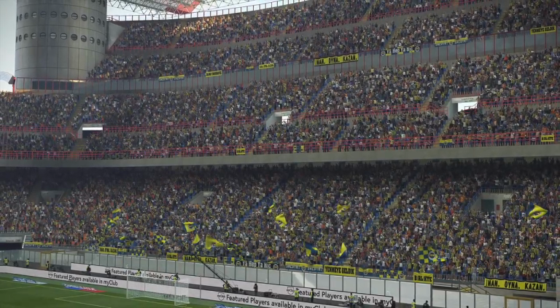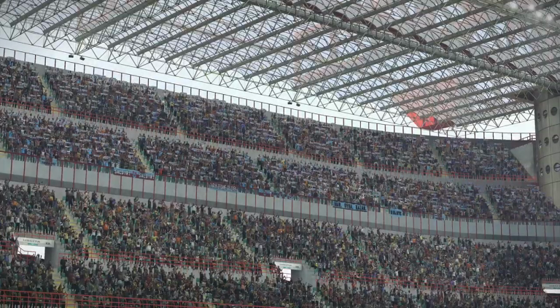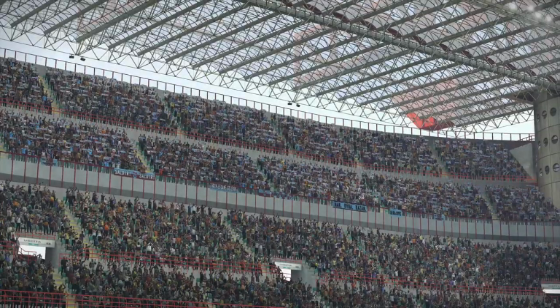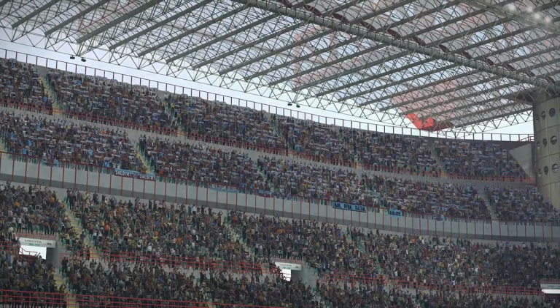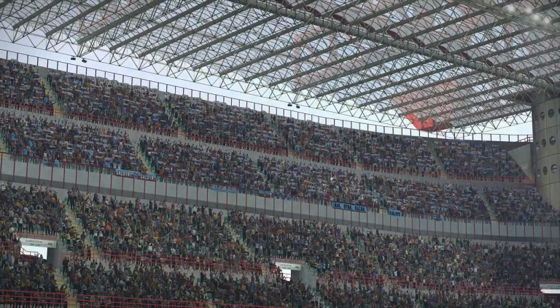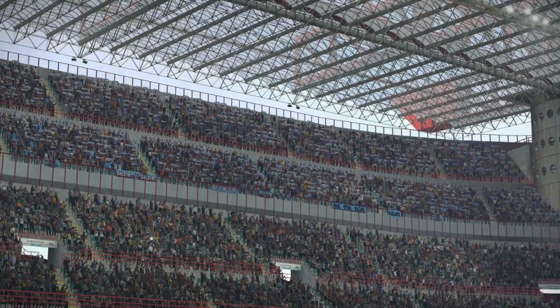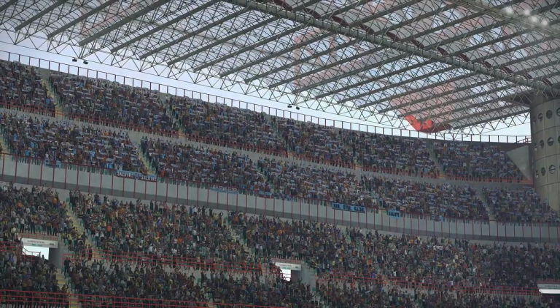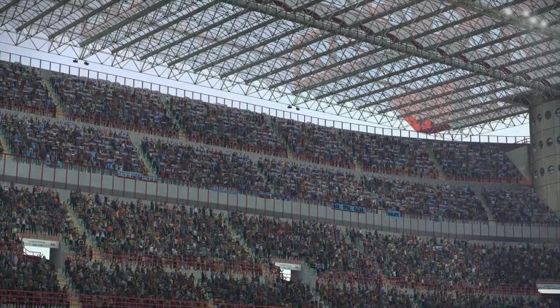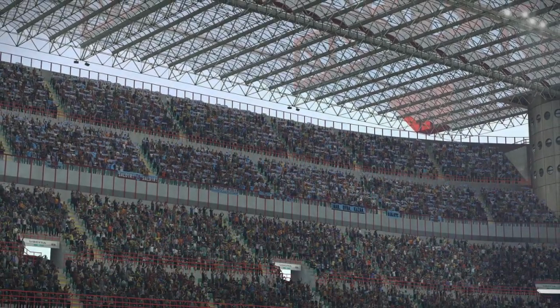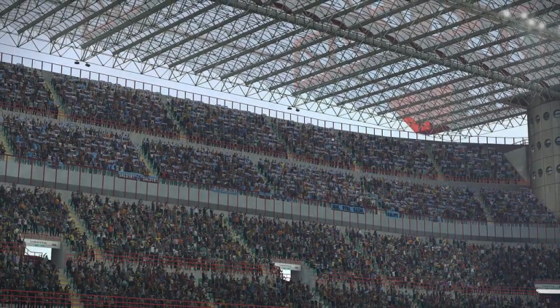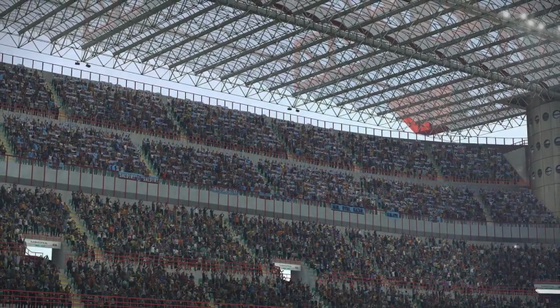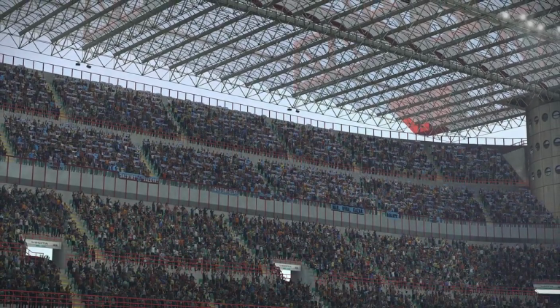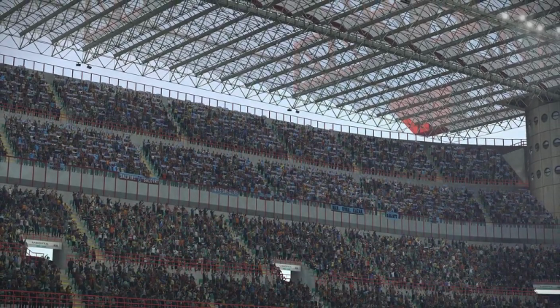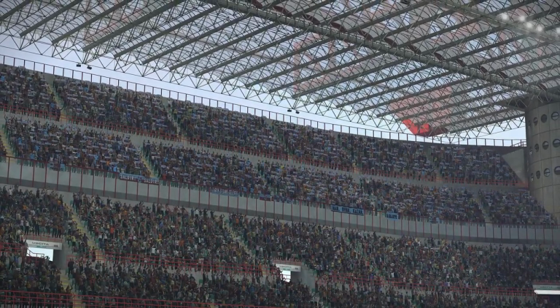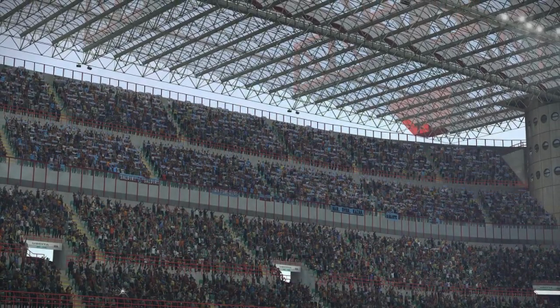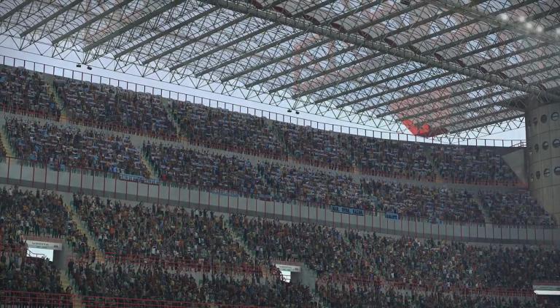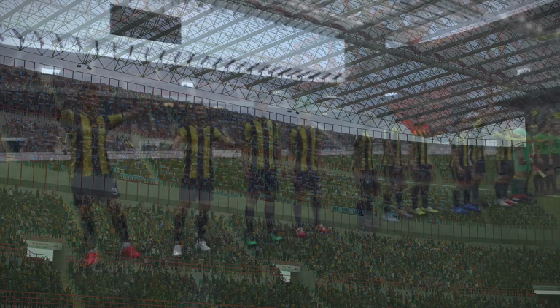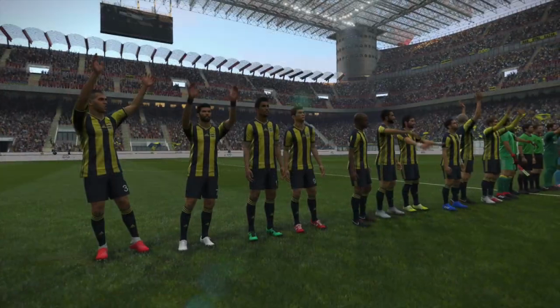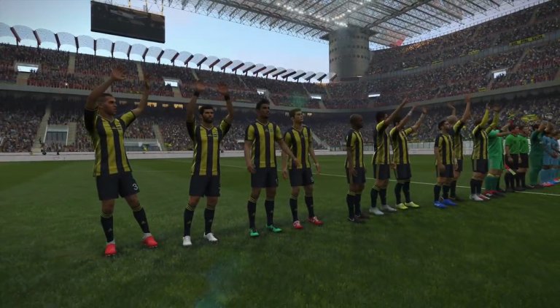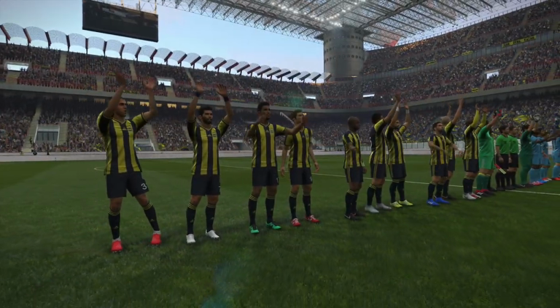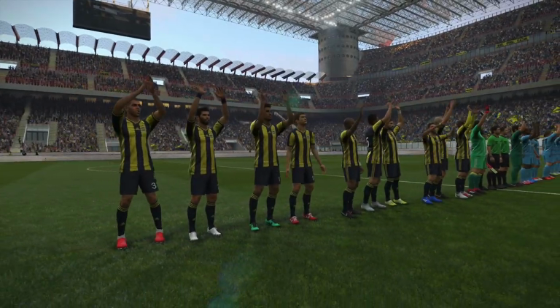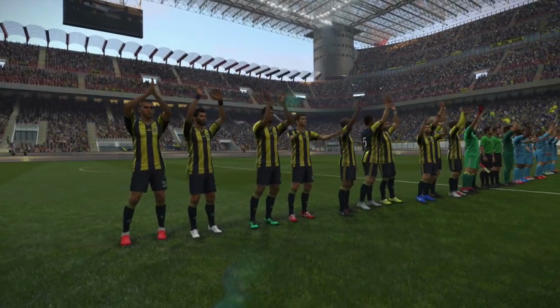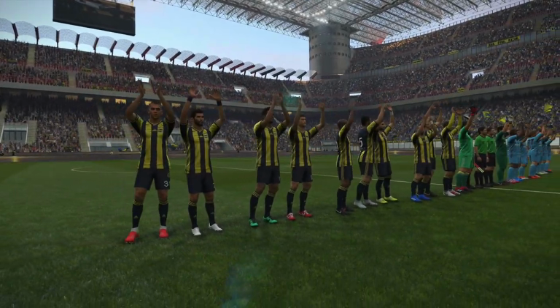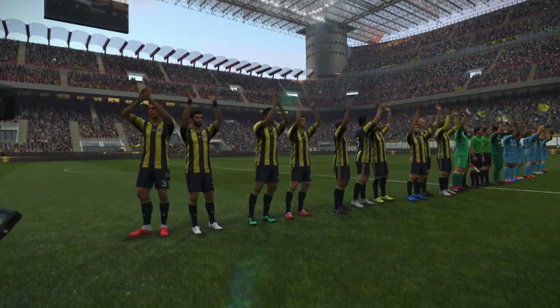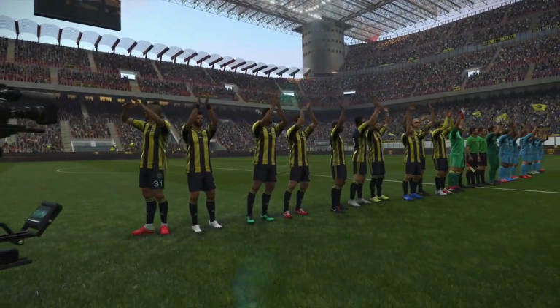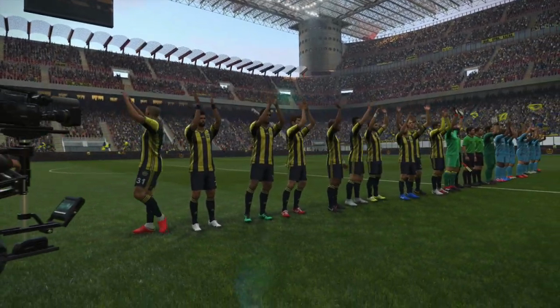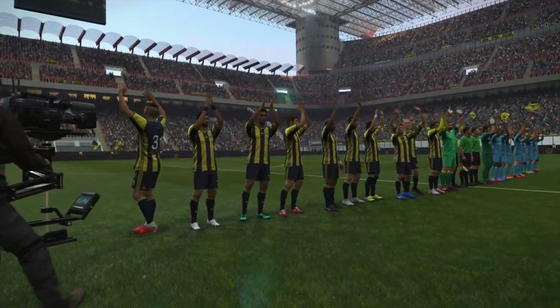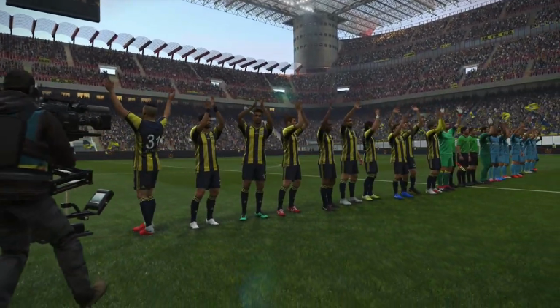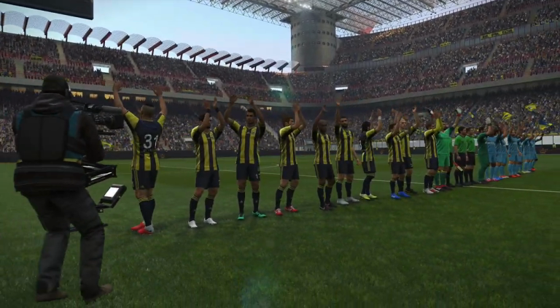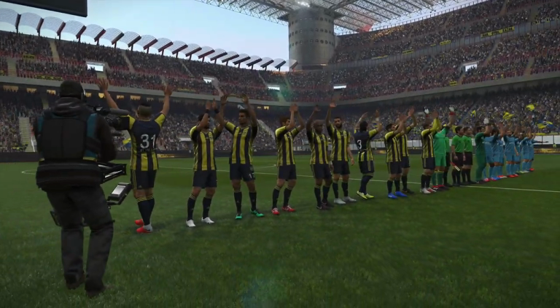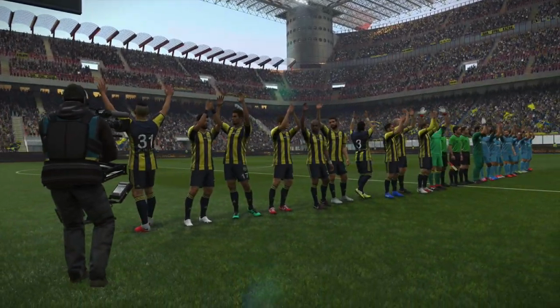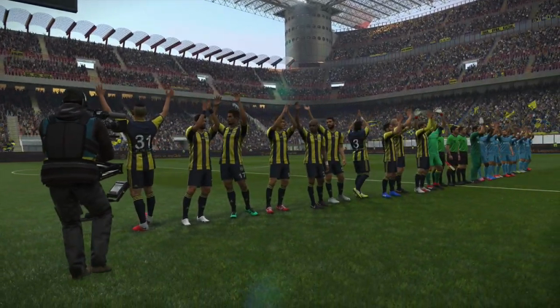This famous, famous stadium — for so long one of the symbols of Italian dominance in Europe.